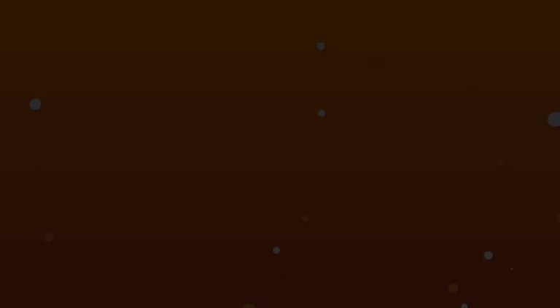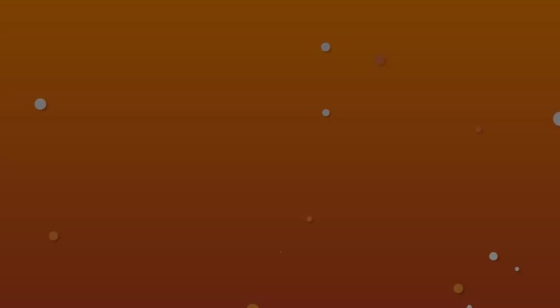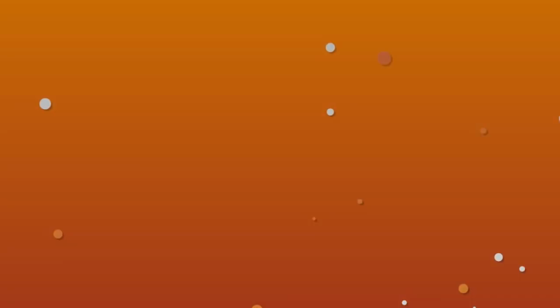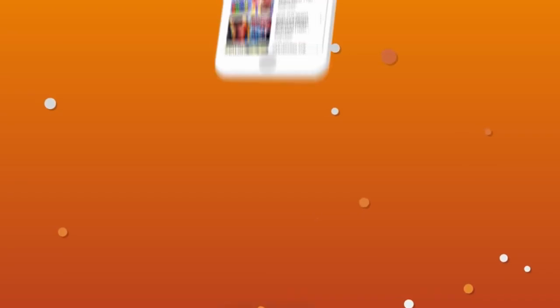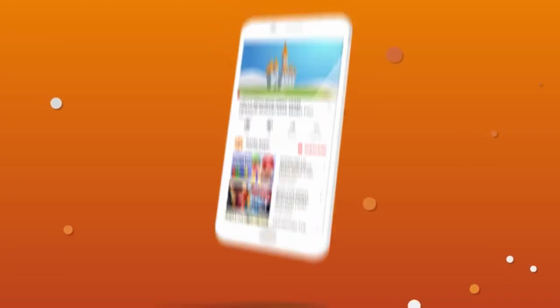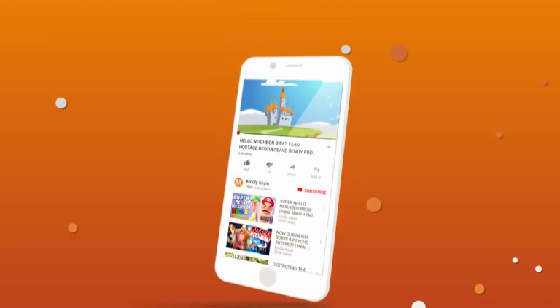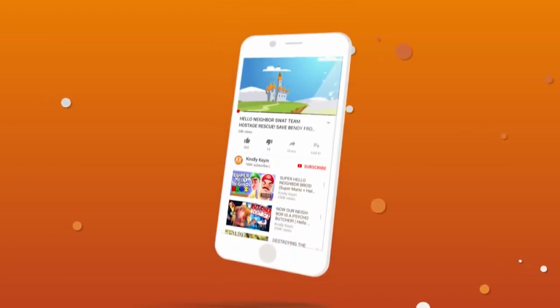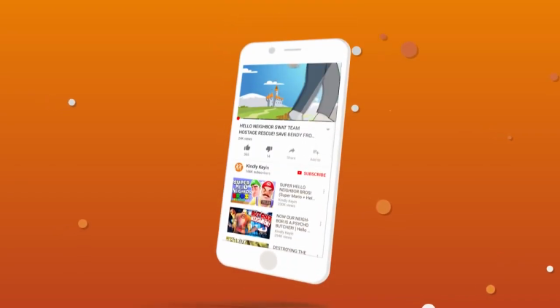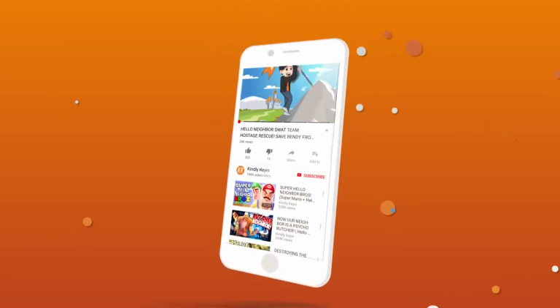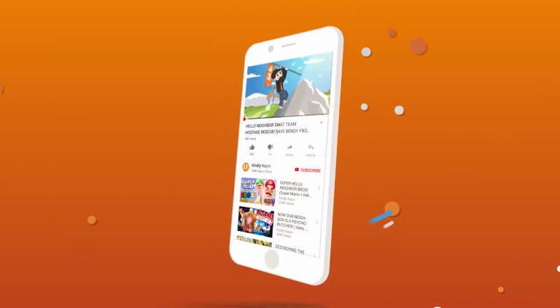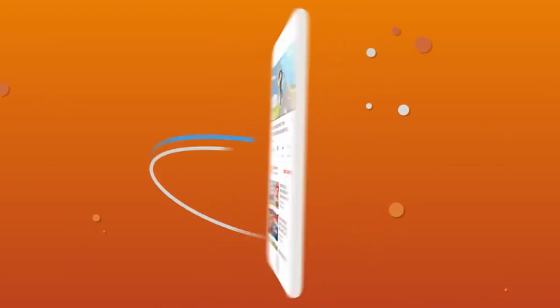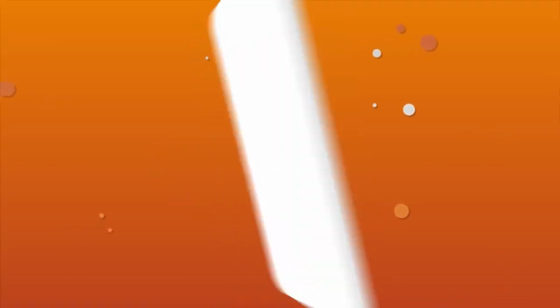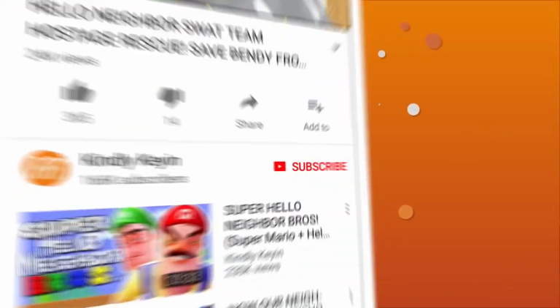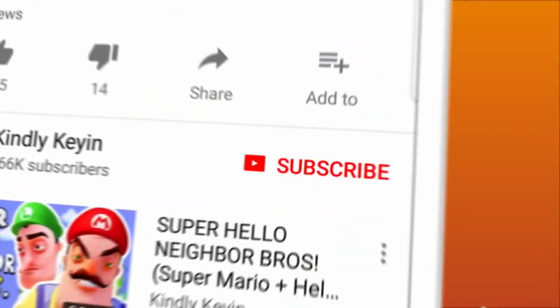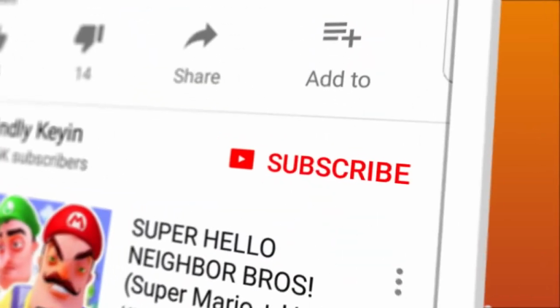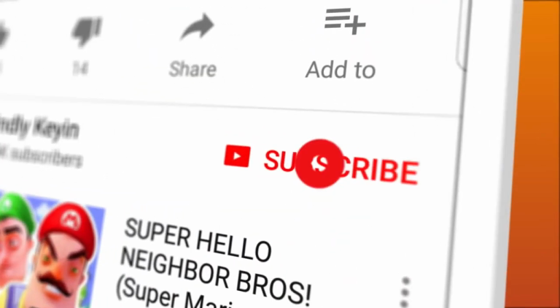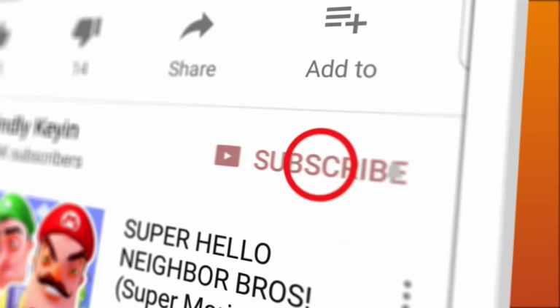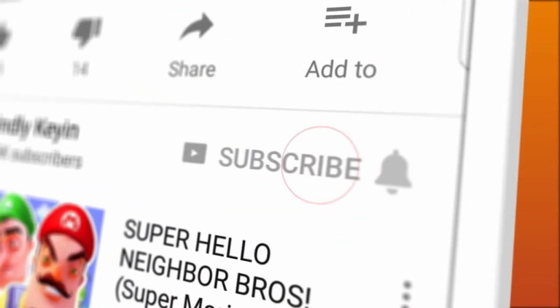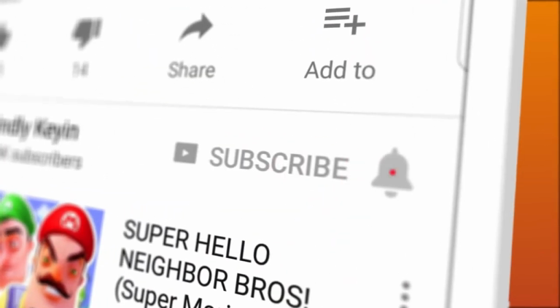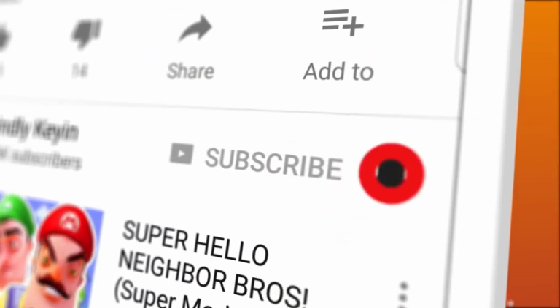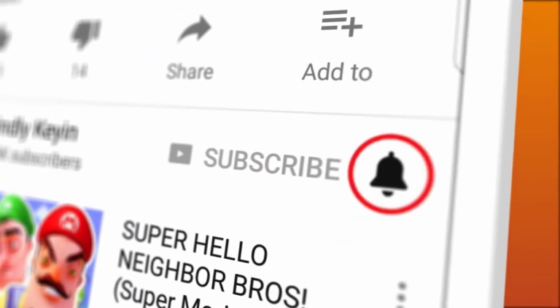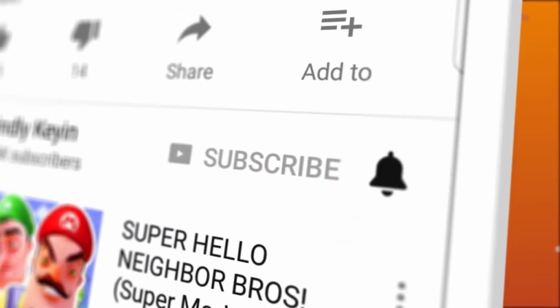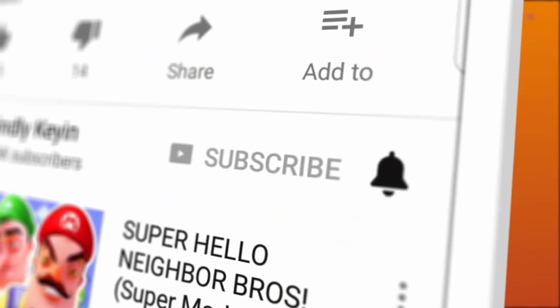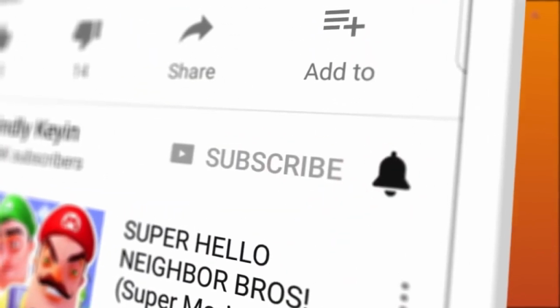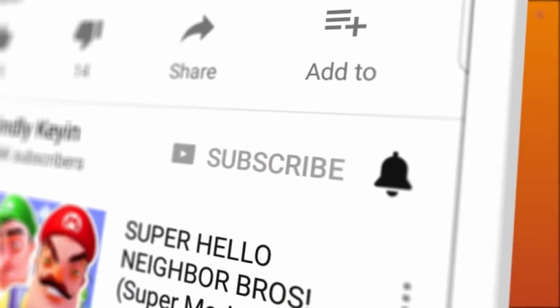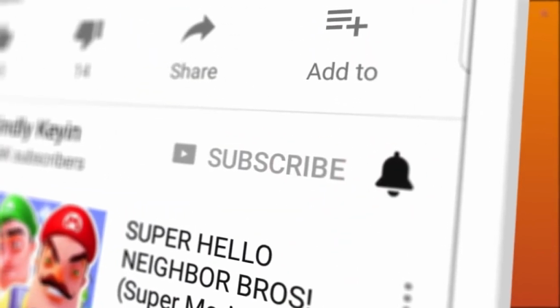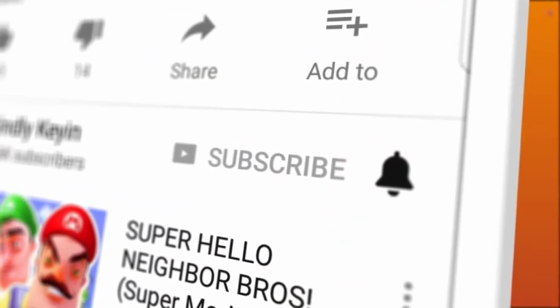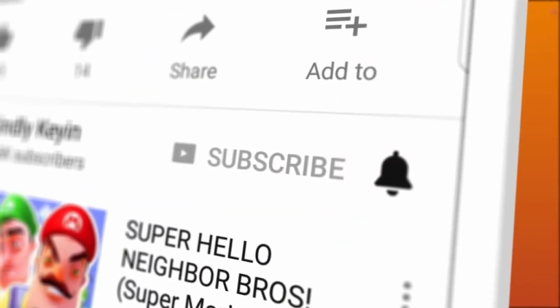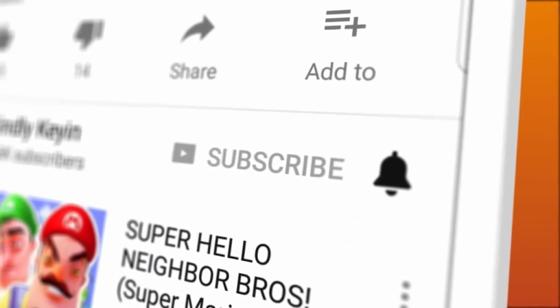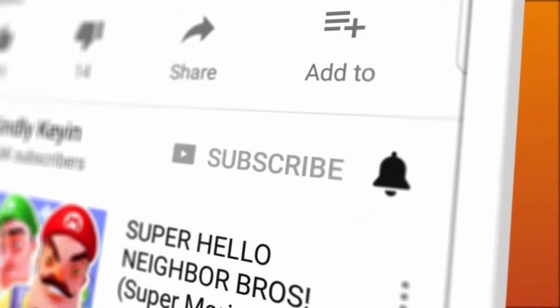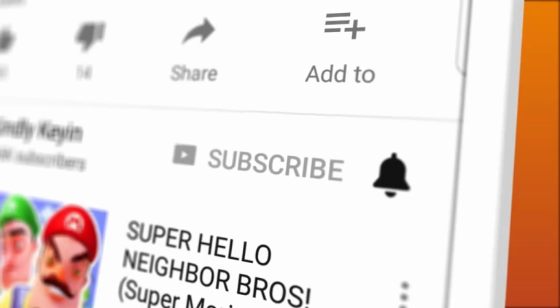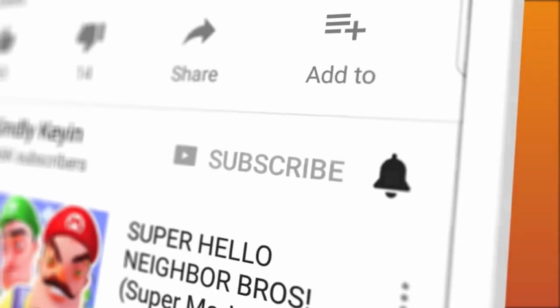Want to make sure you never miss a Kindly Keehan video again? Be sure to subscribe and hit that bell to turn on notifications.